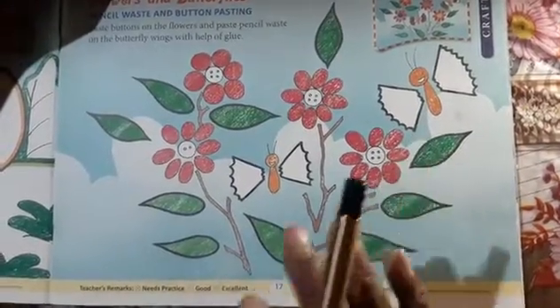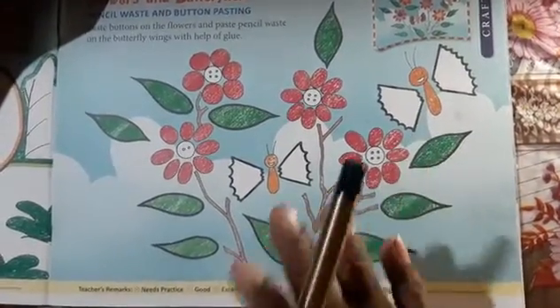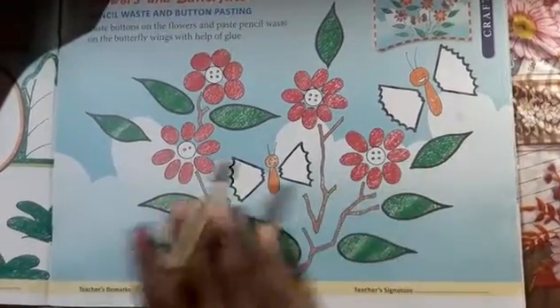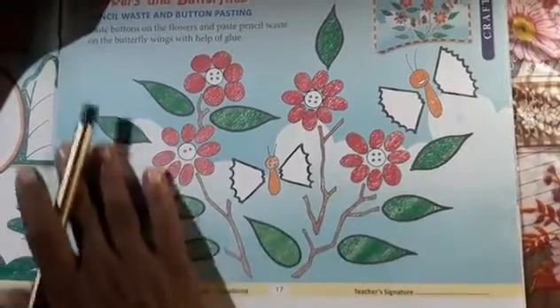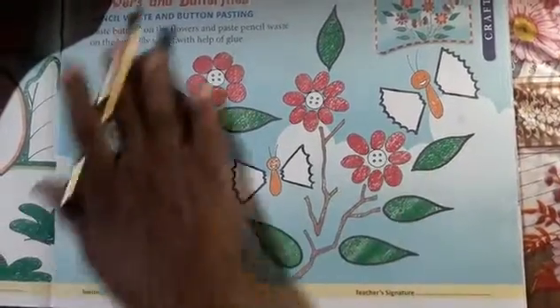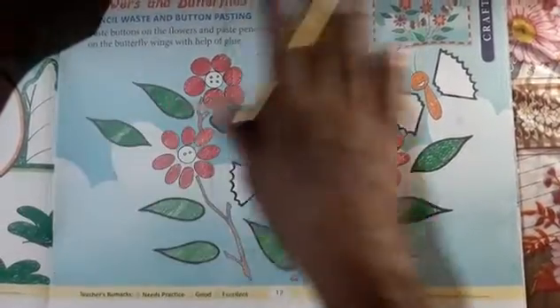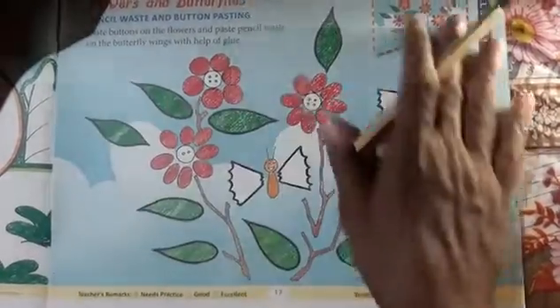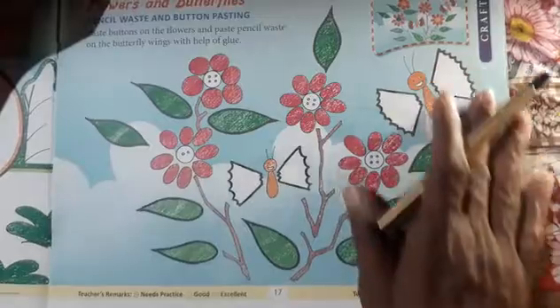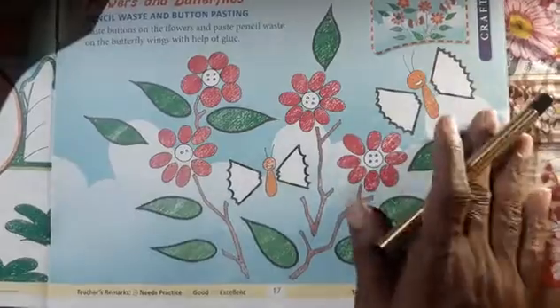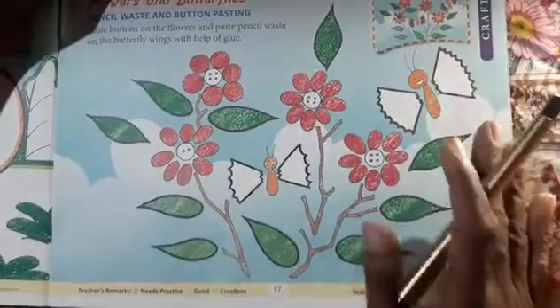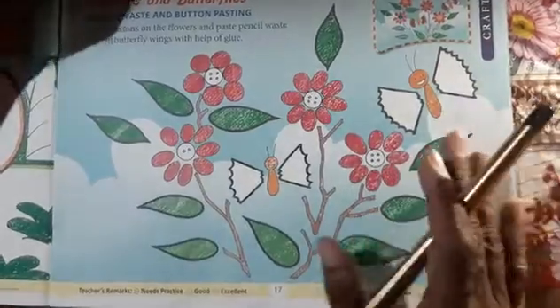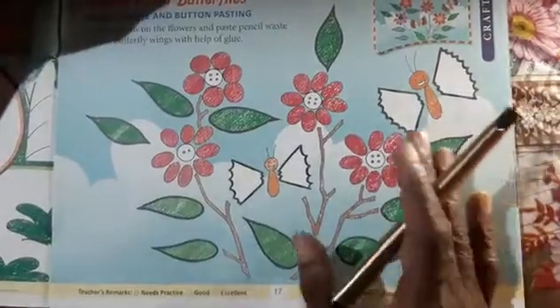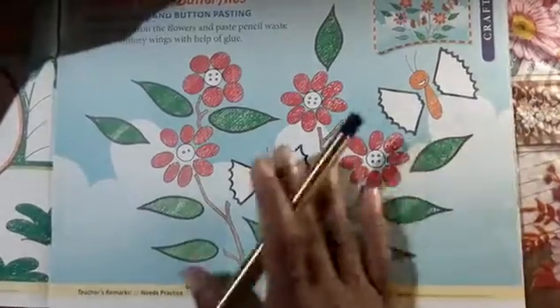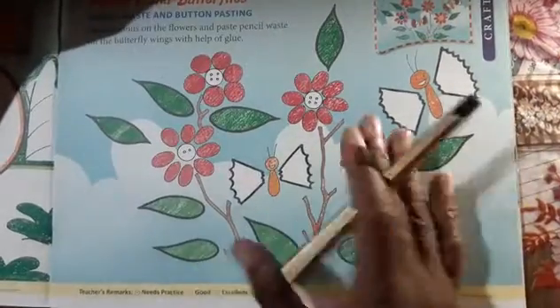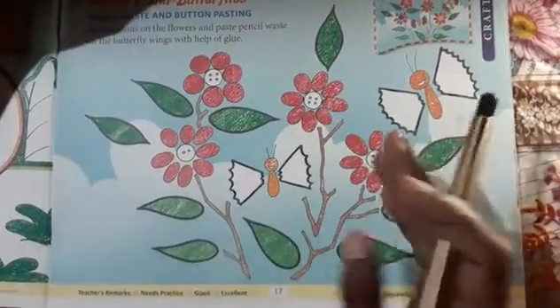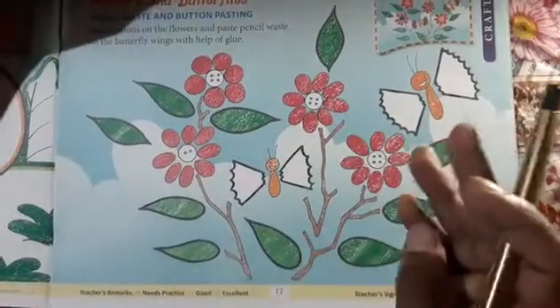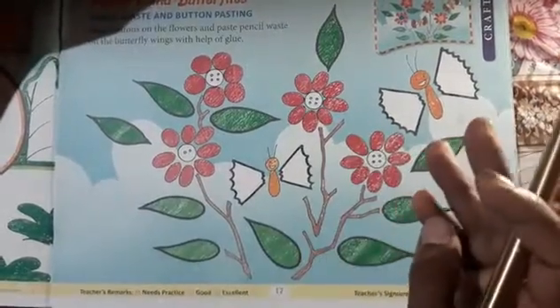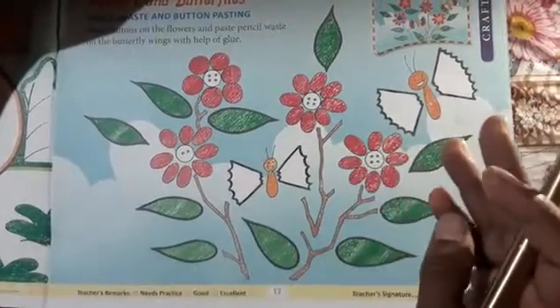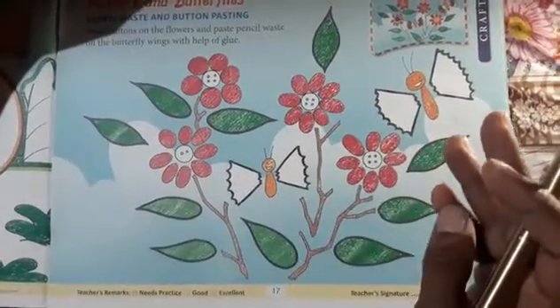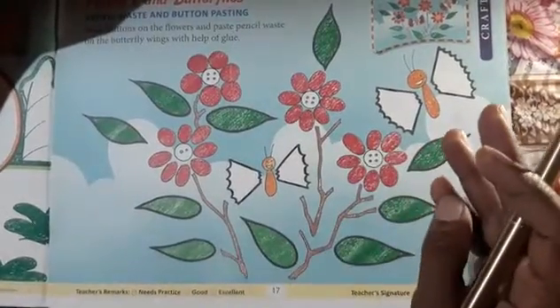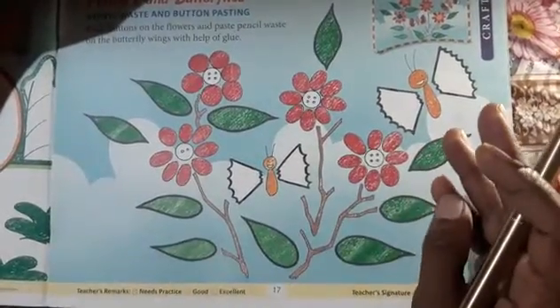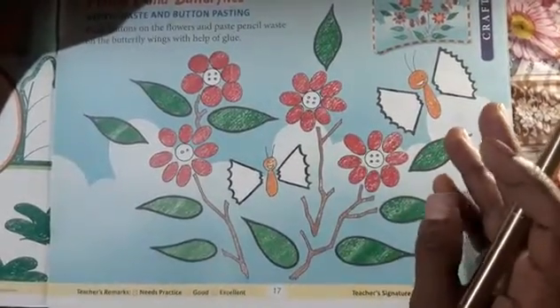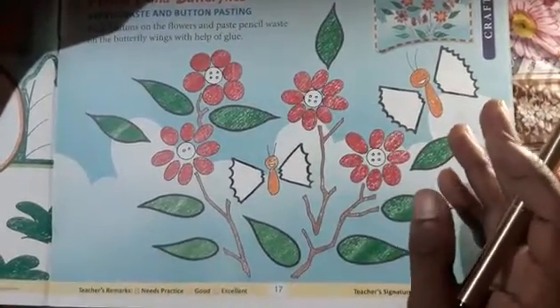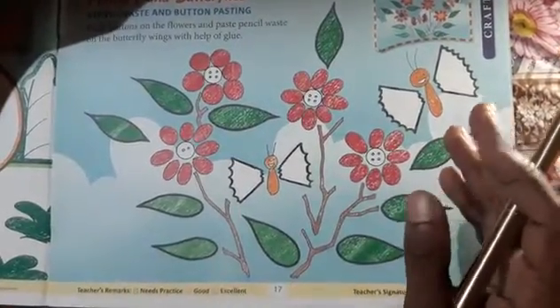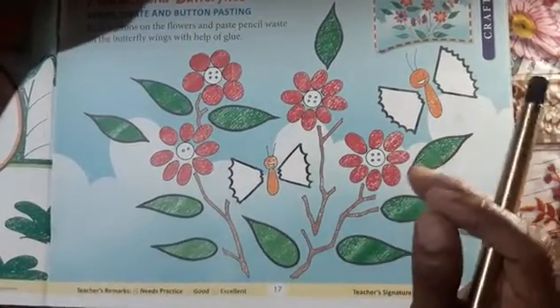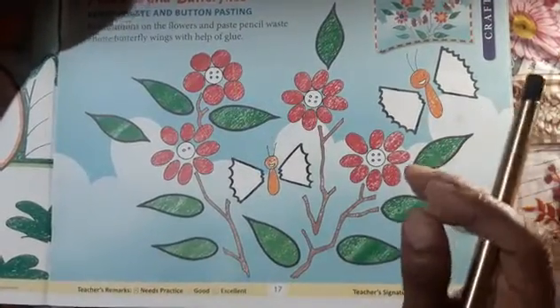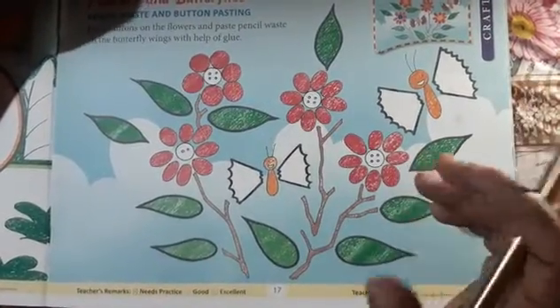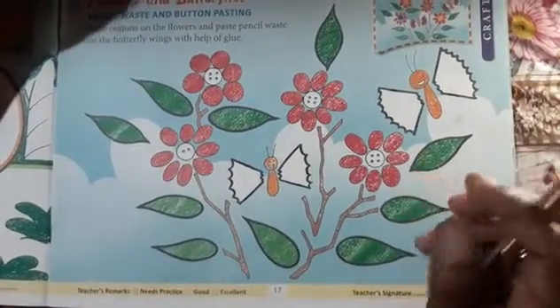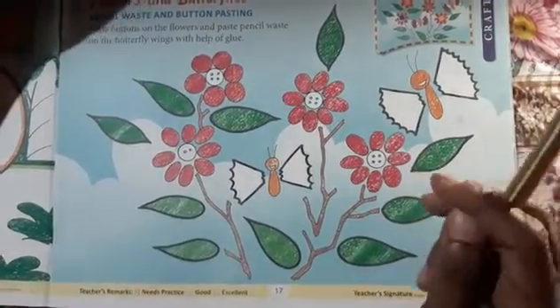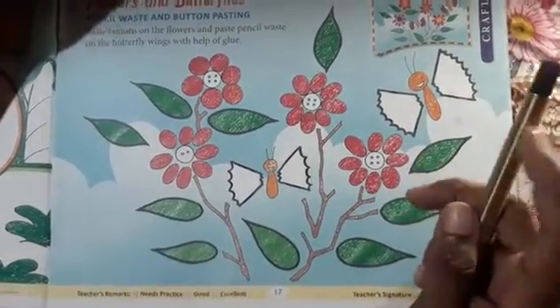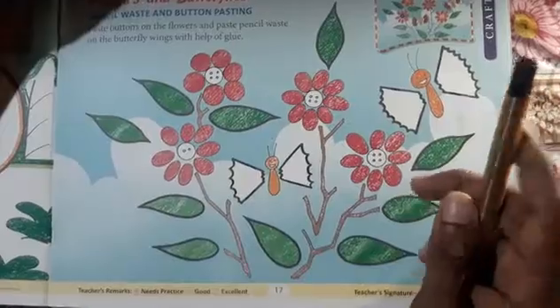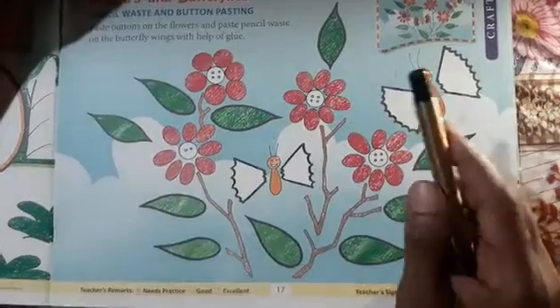You don't have to paint this. We don't have to paint this. What is the piece of paper on the paper?